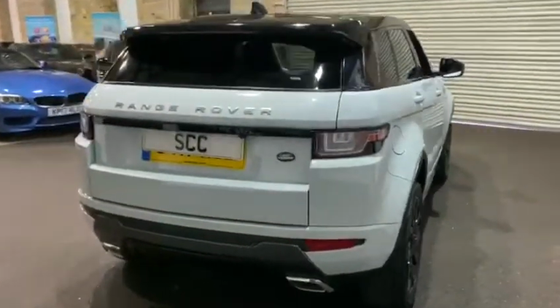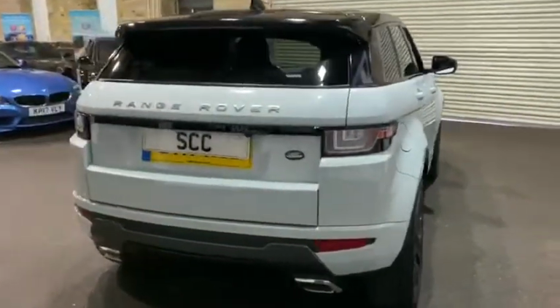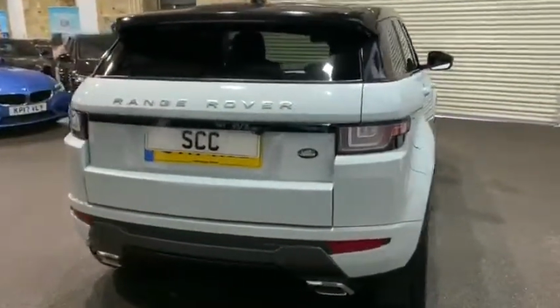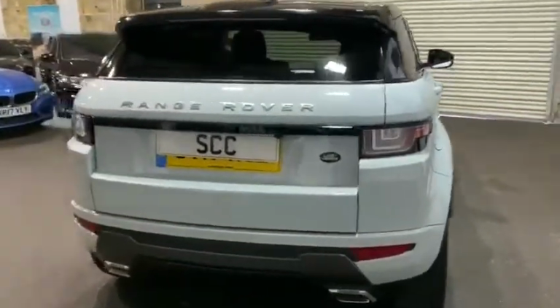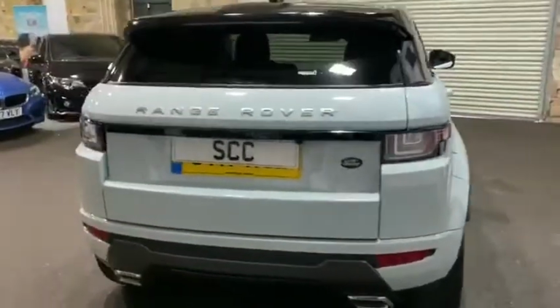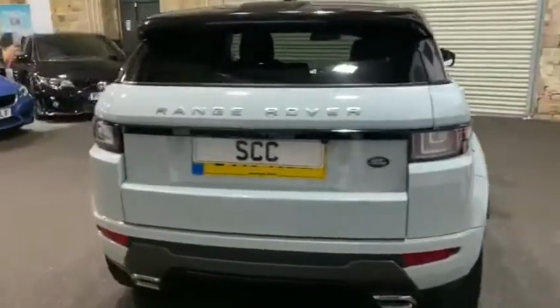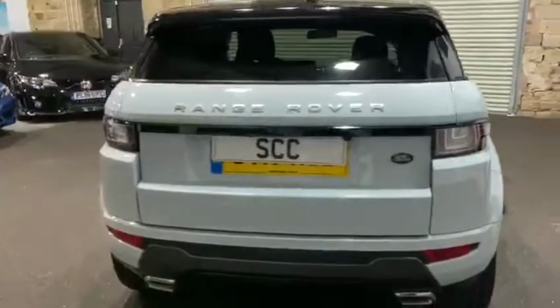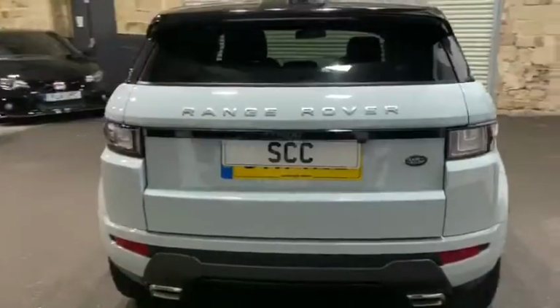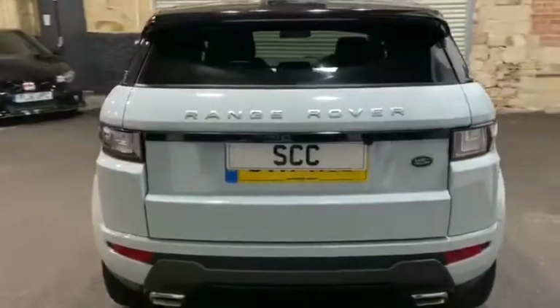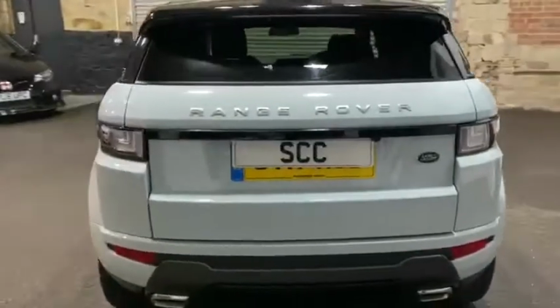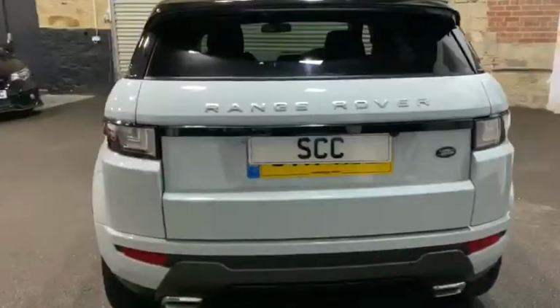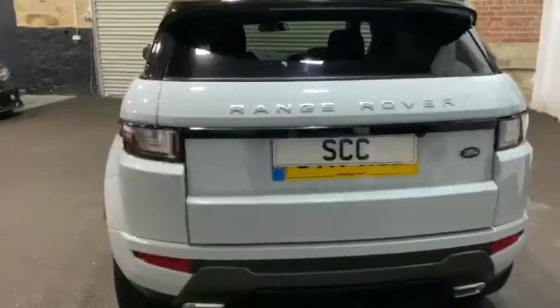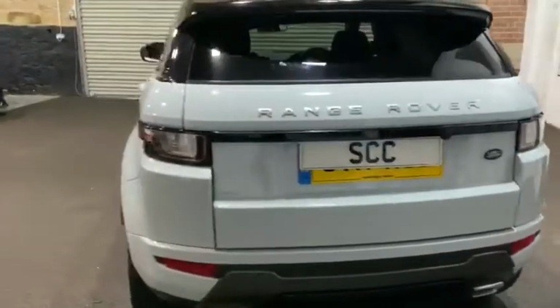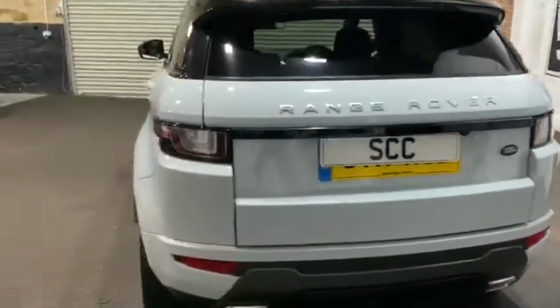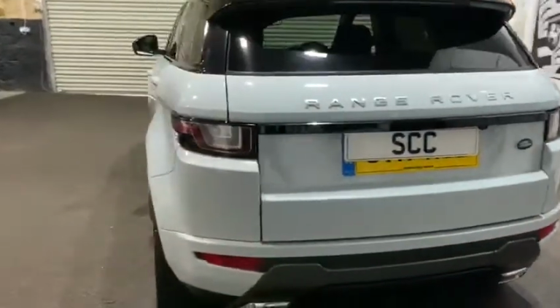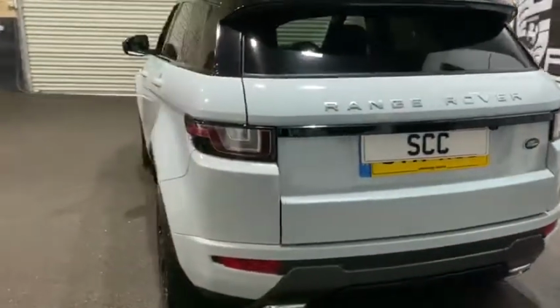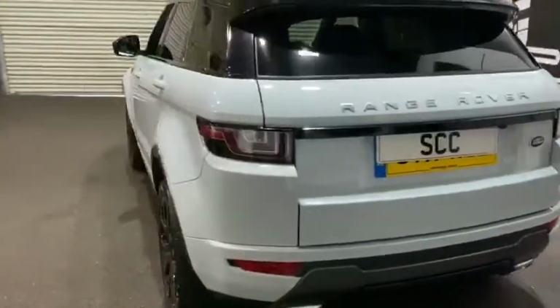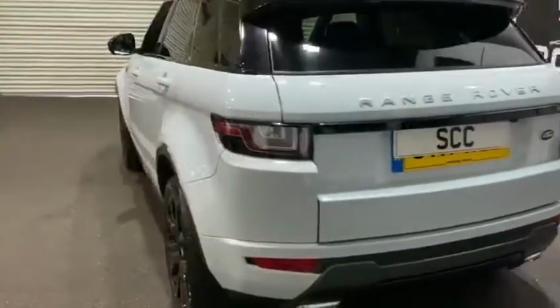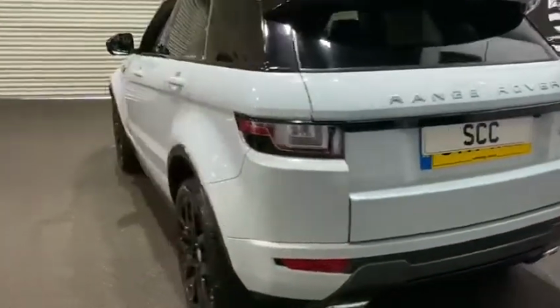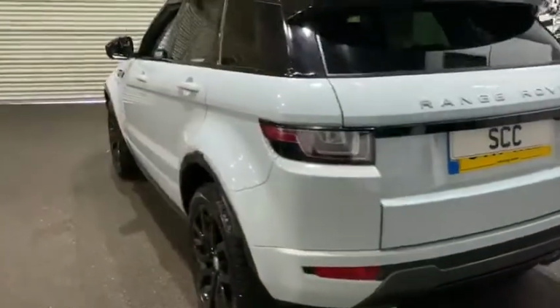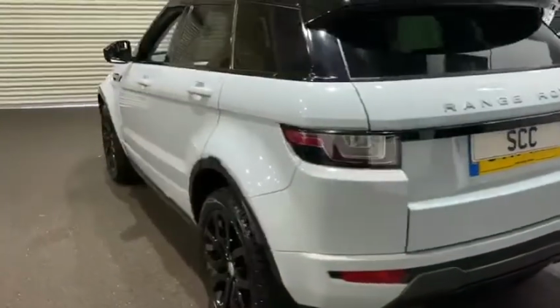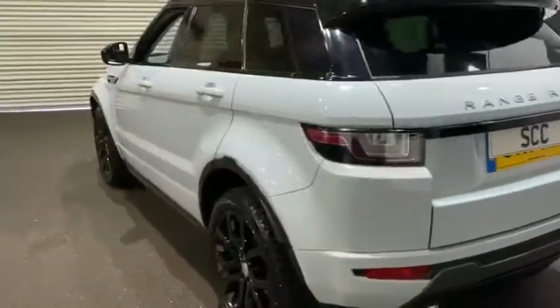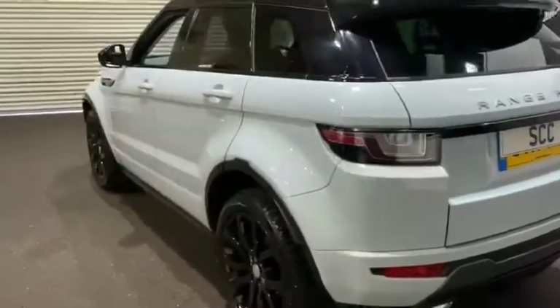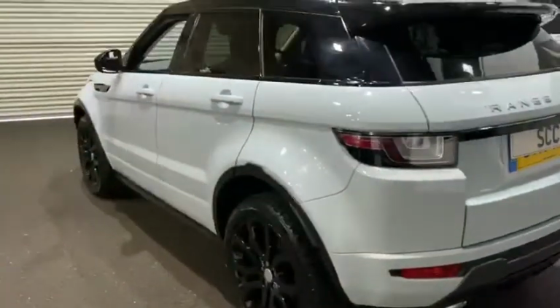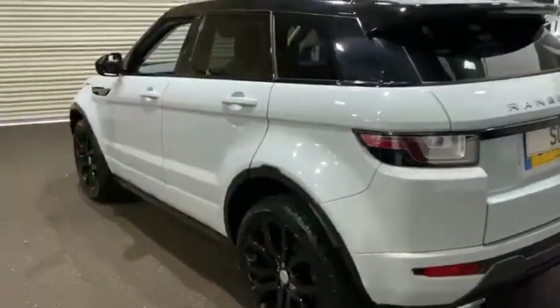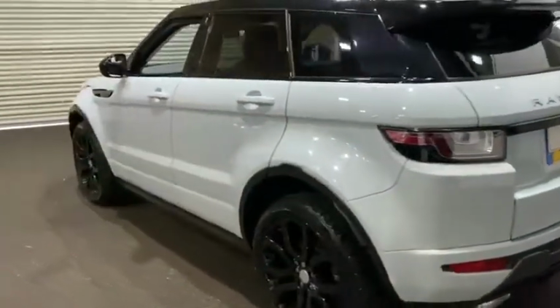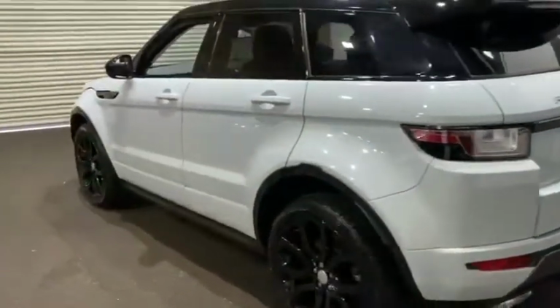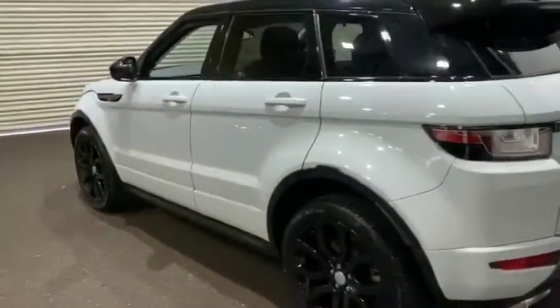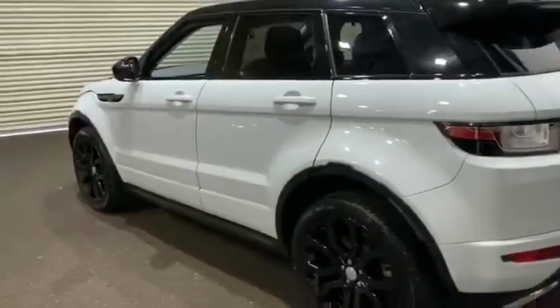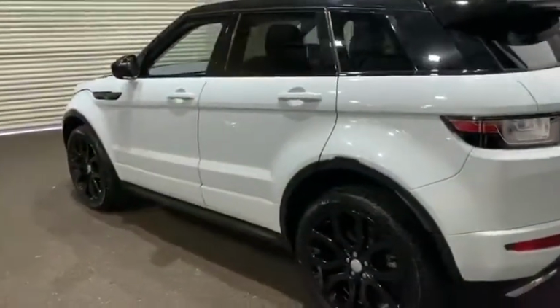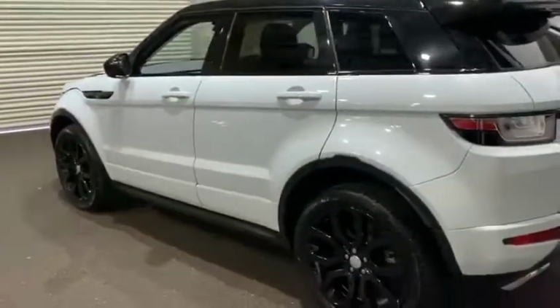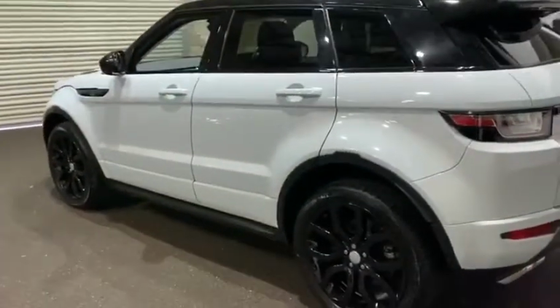Front and rear parking sensors as well as a reverse camera. Very good spec on this car.